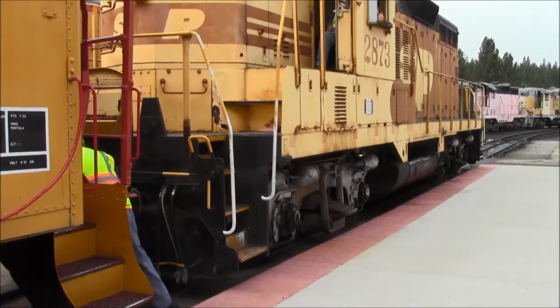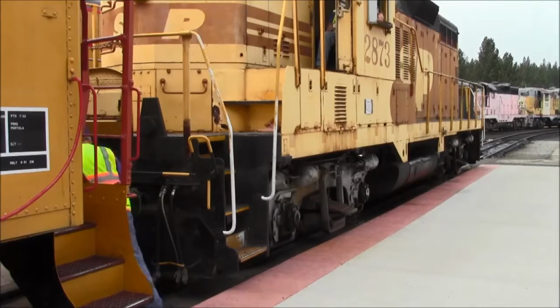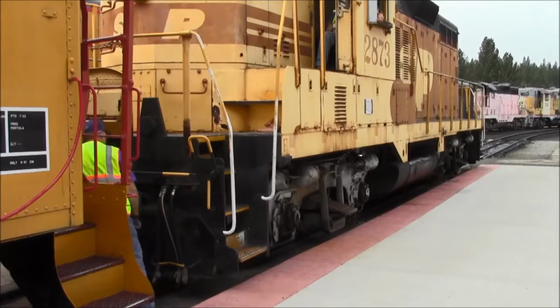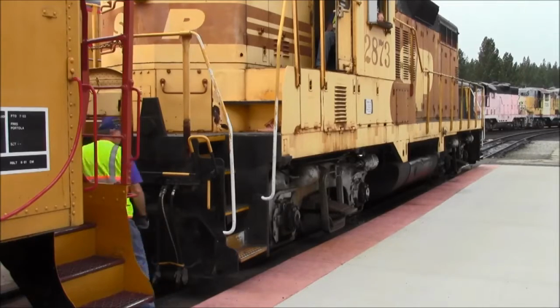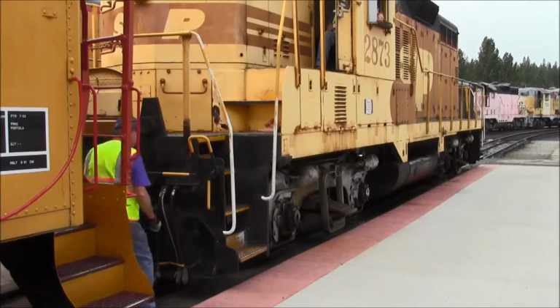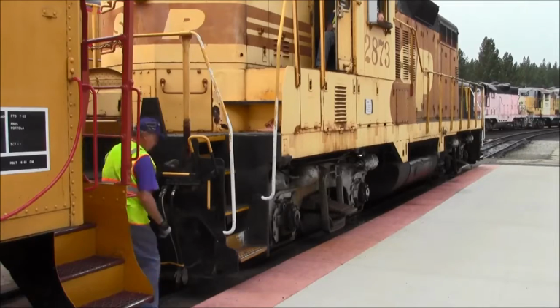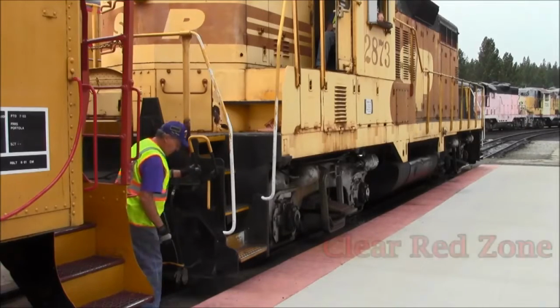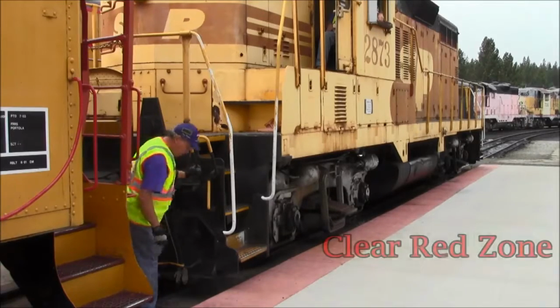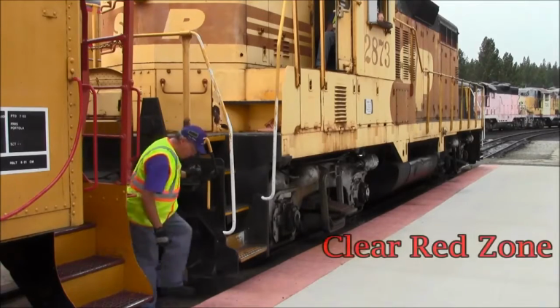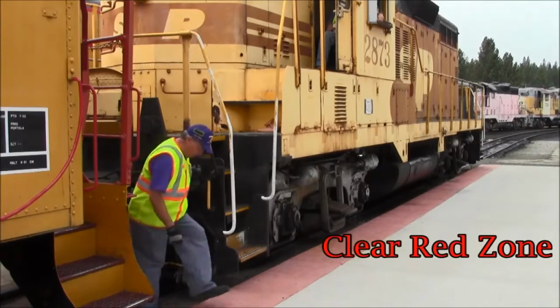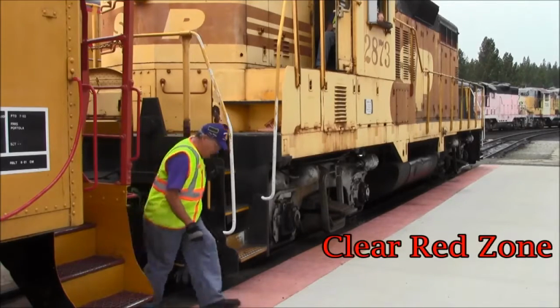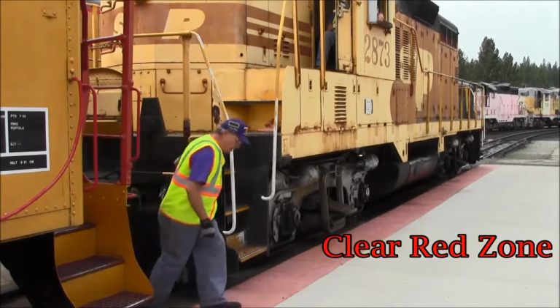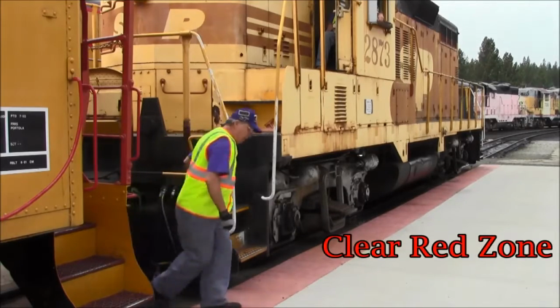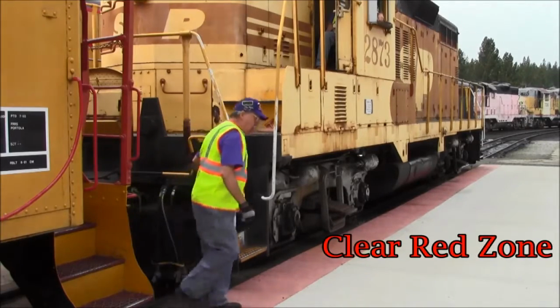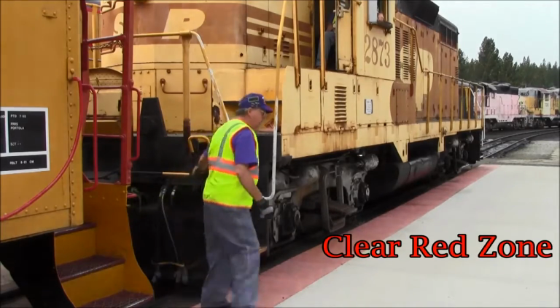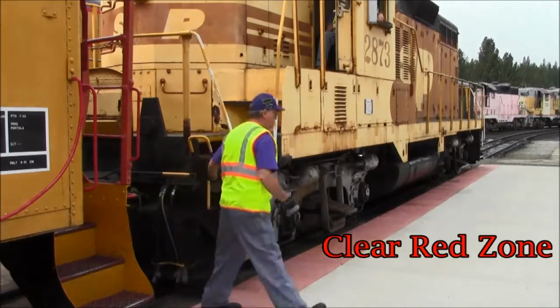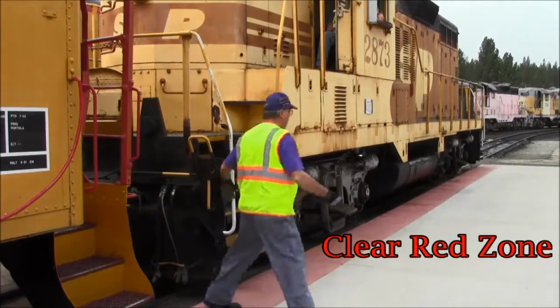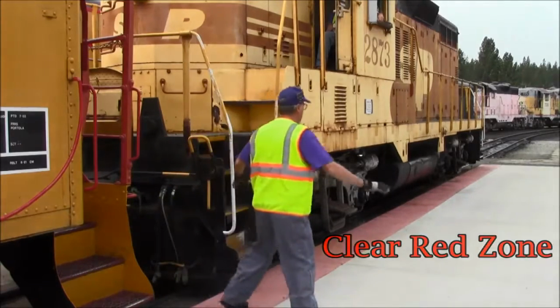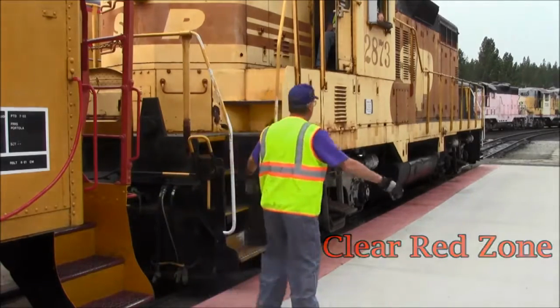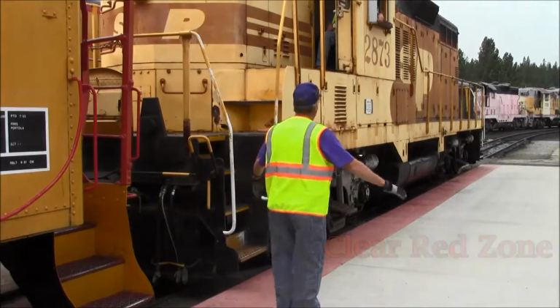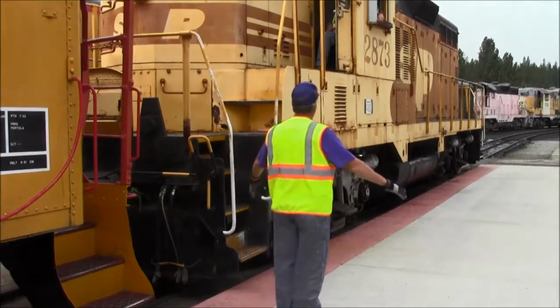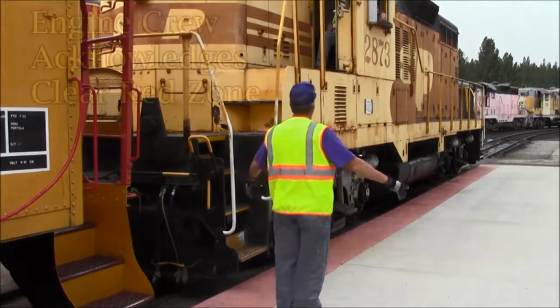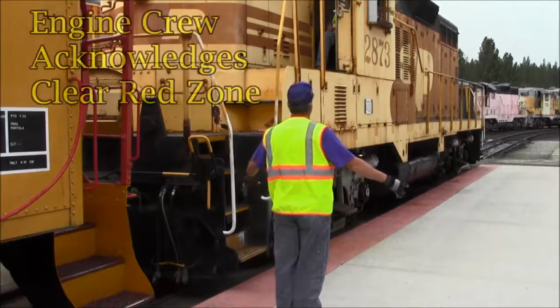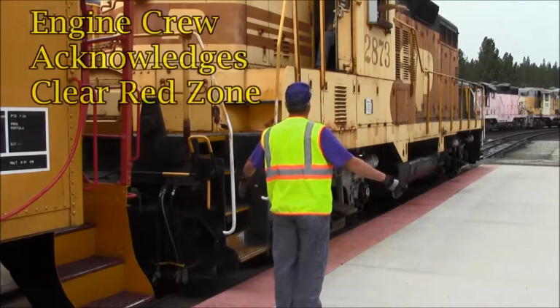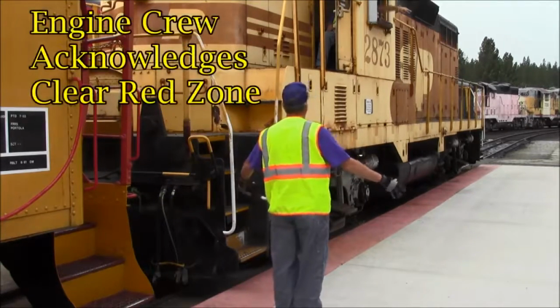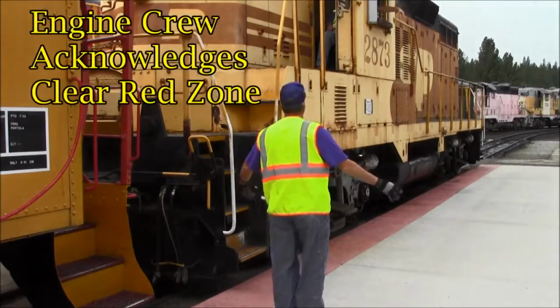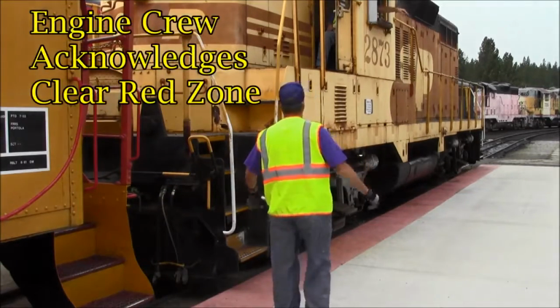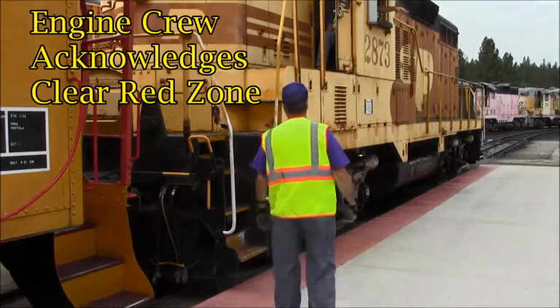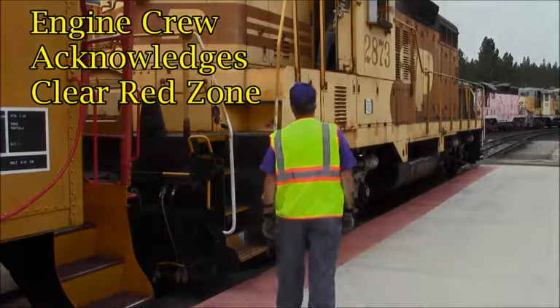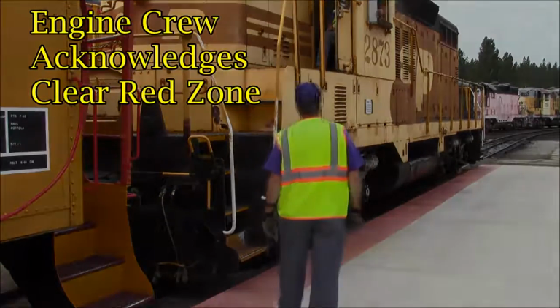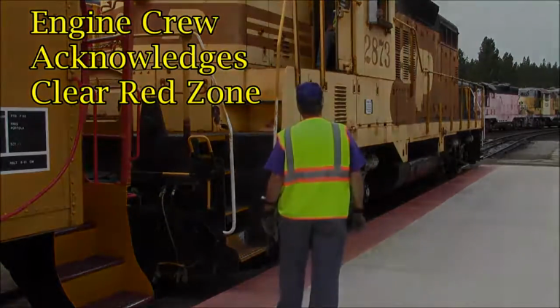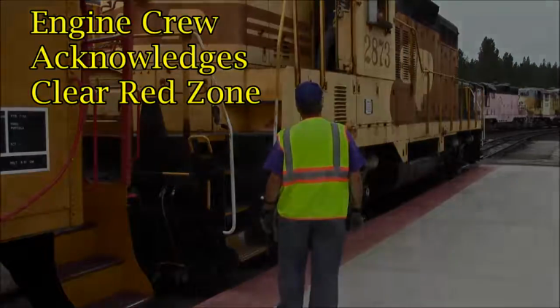After exiting the red zone, the brakeman signals he is clear and the engine crew acknowledges.